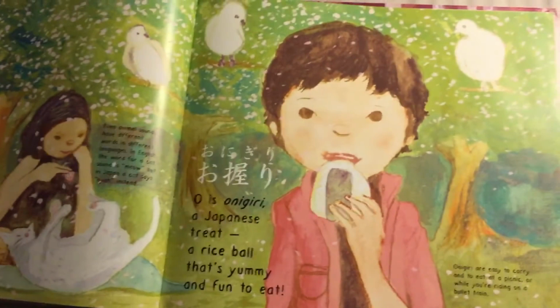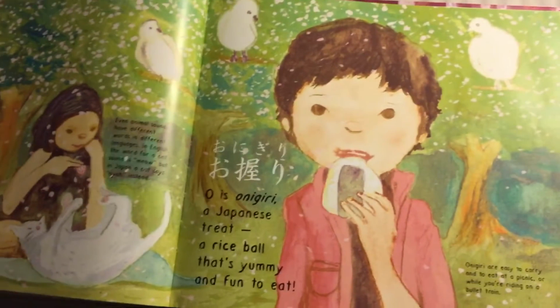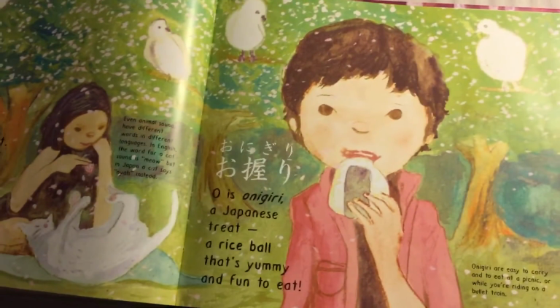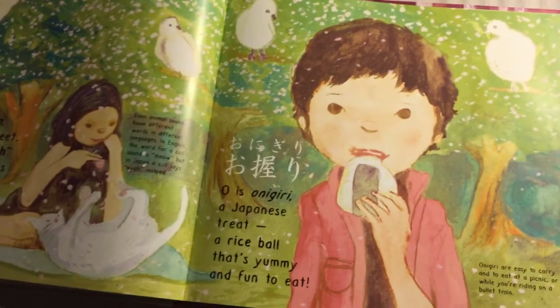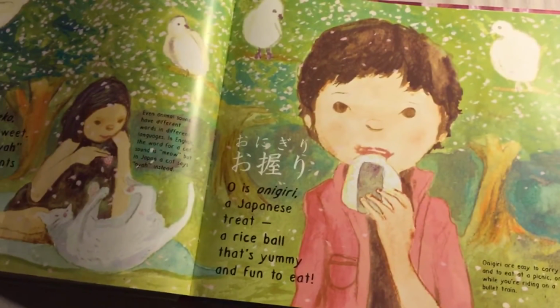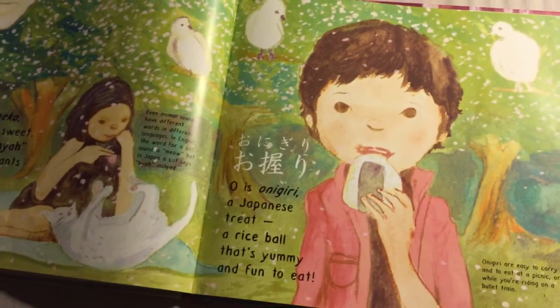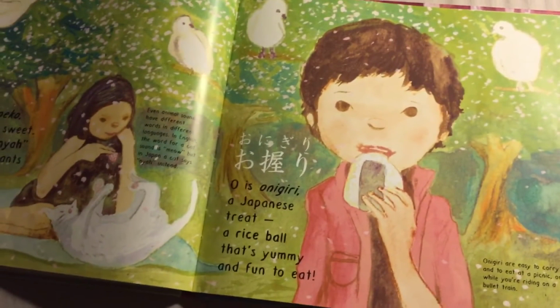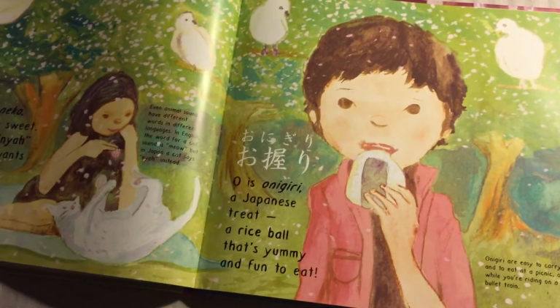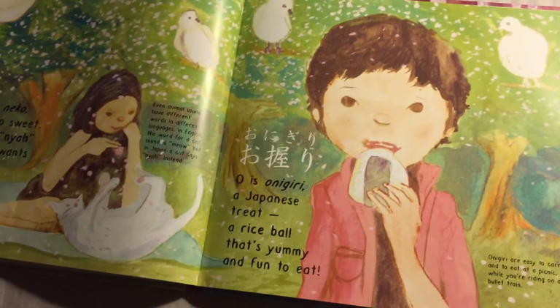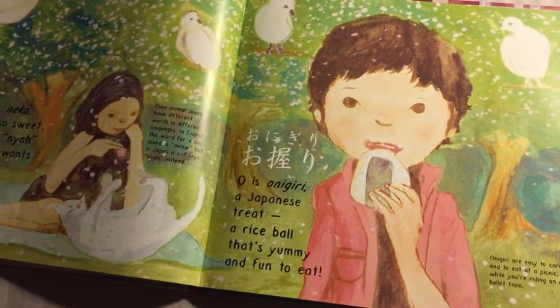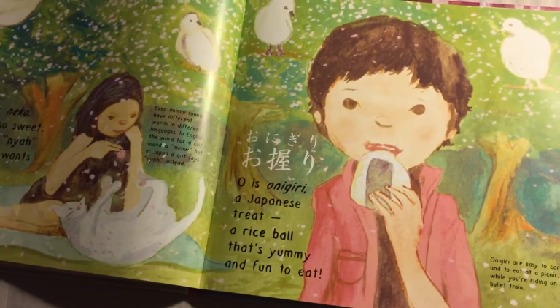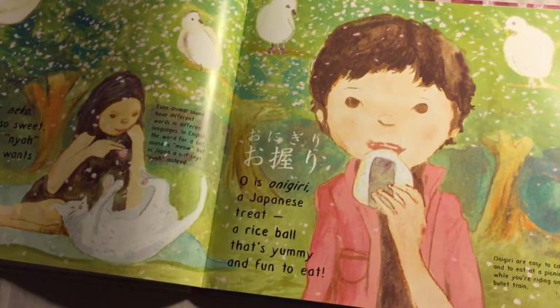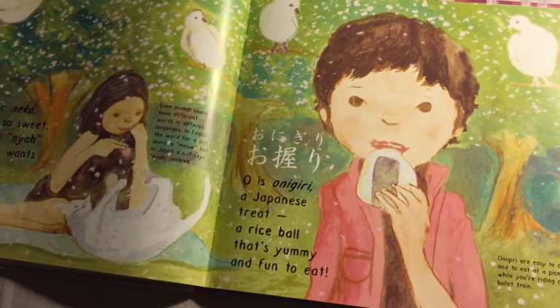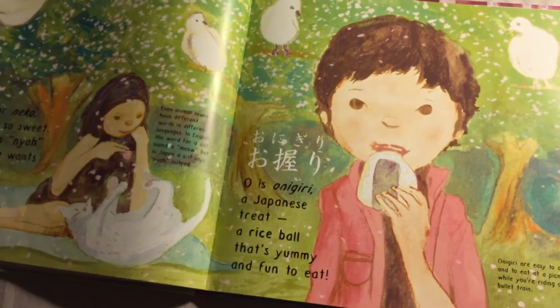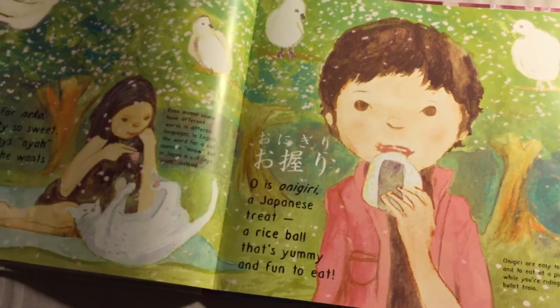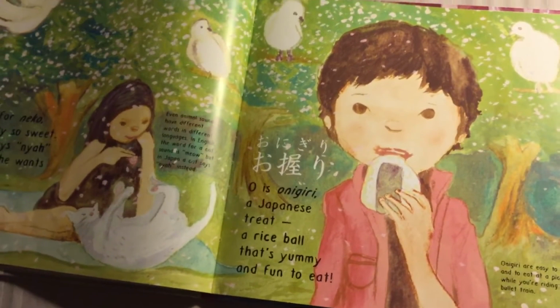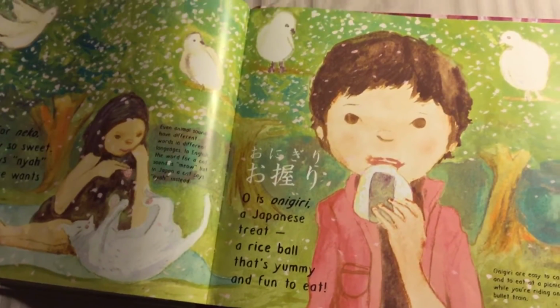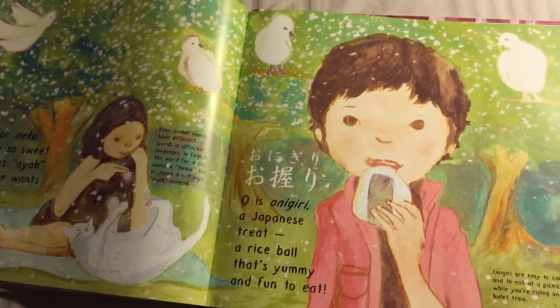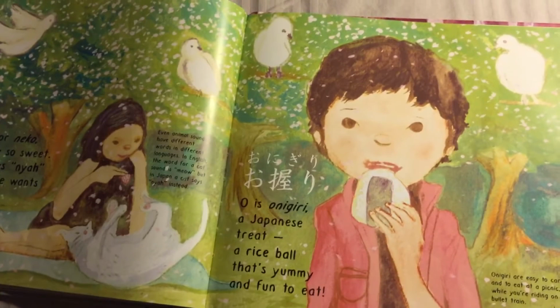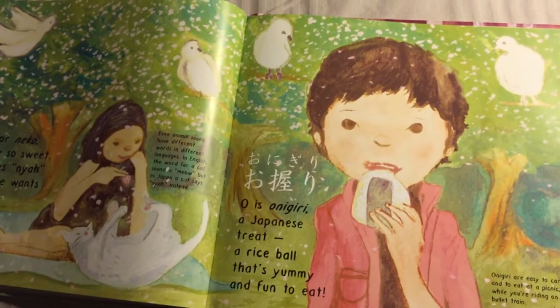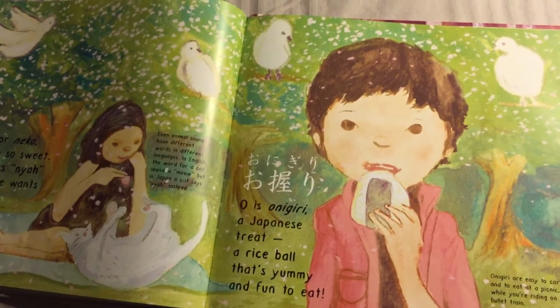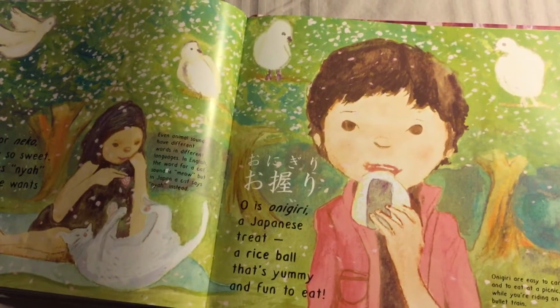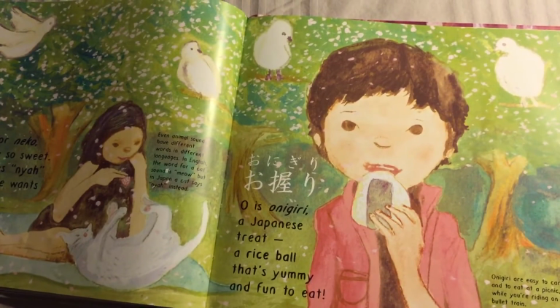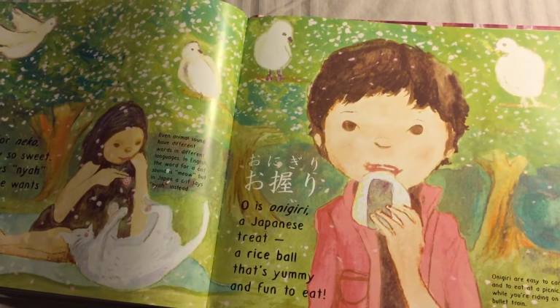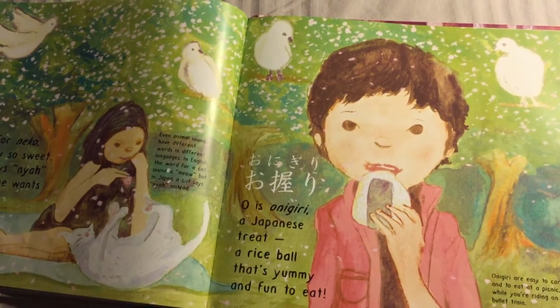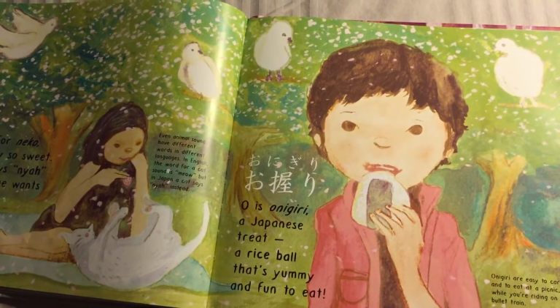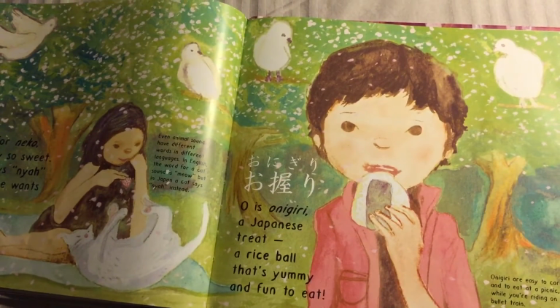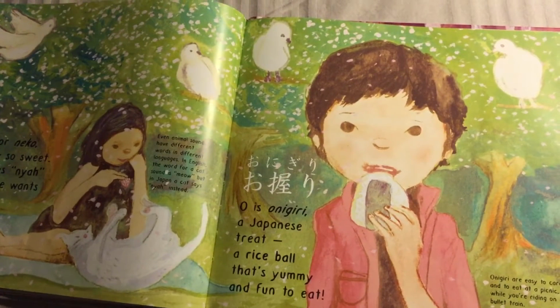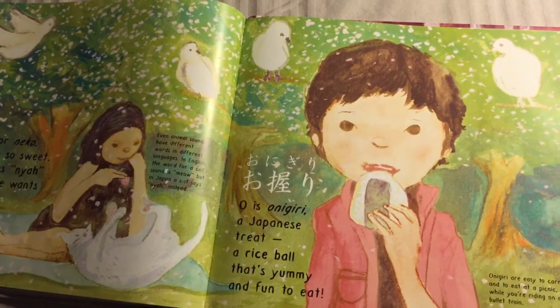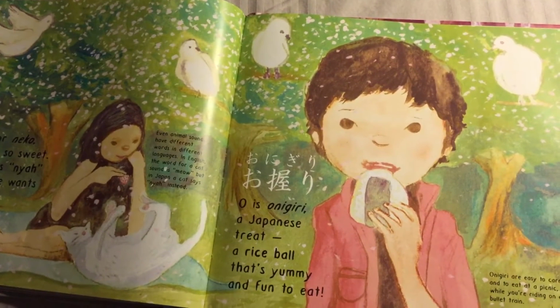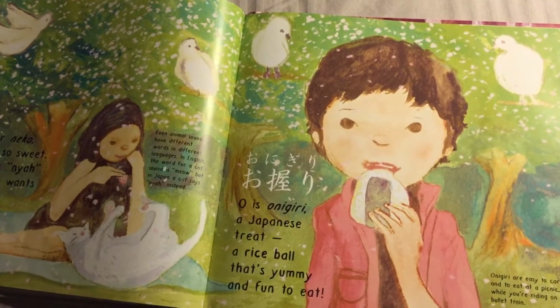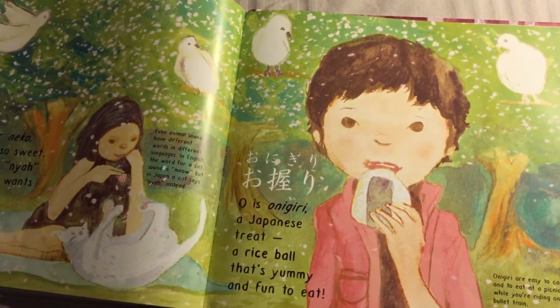O is Onigiri — a Japanese treat, a rice ball, yummy and fun to eat.